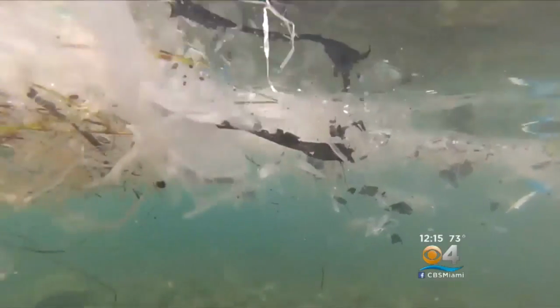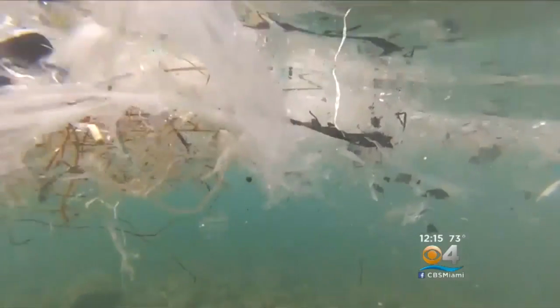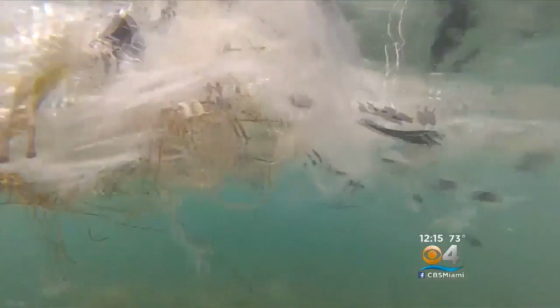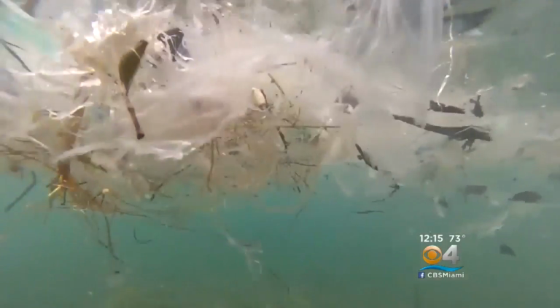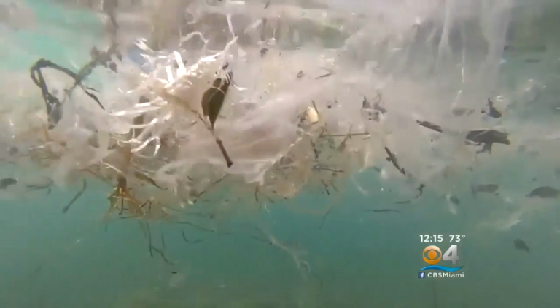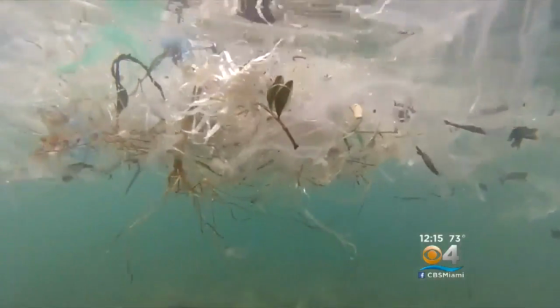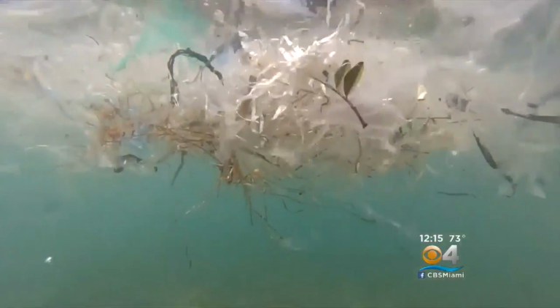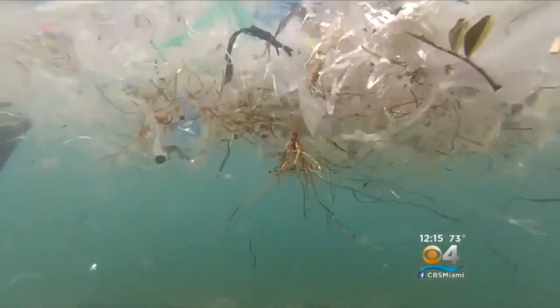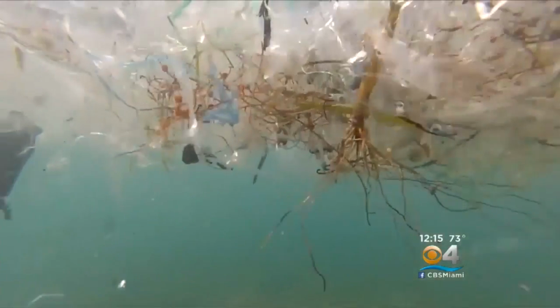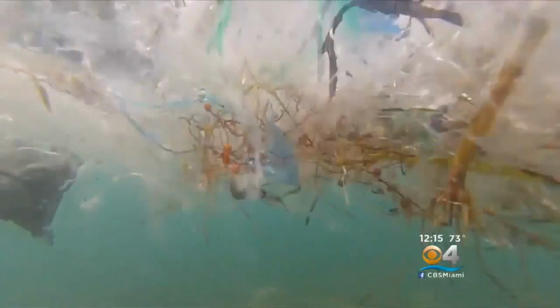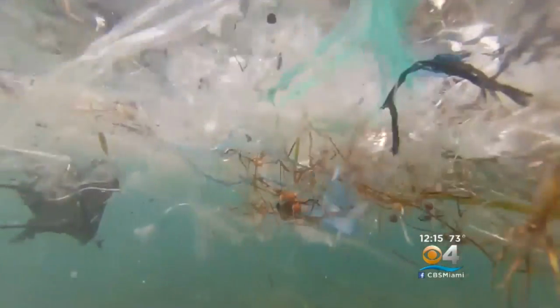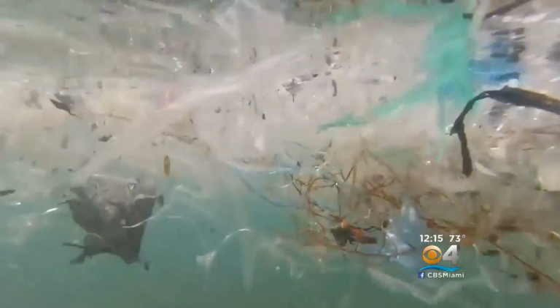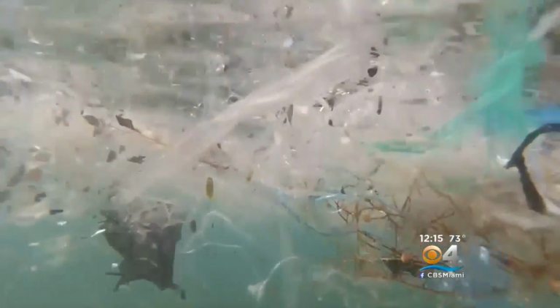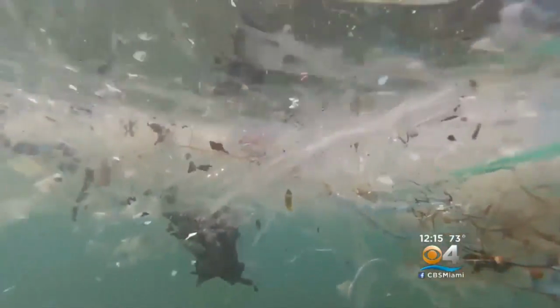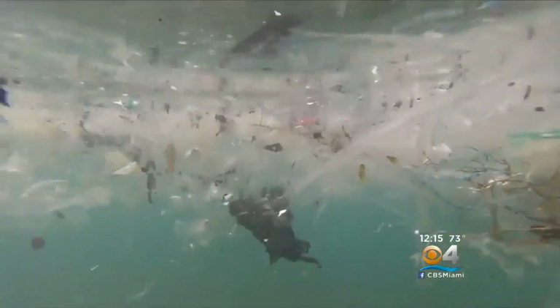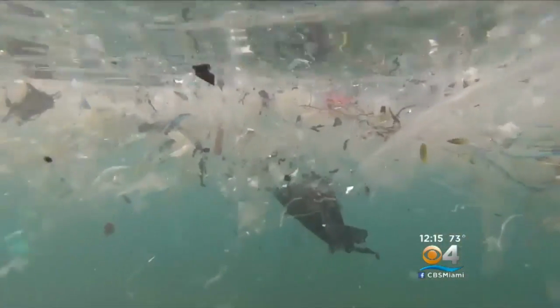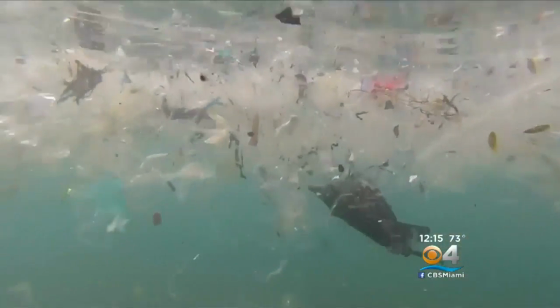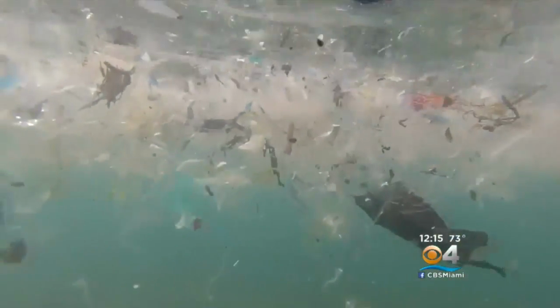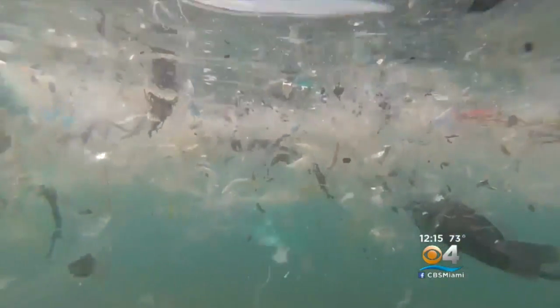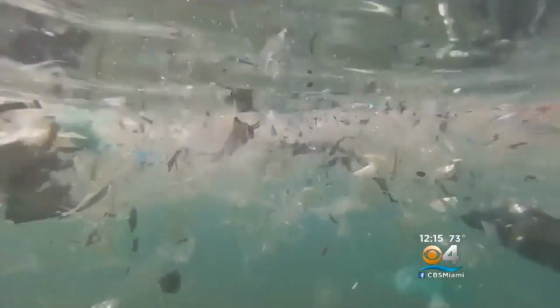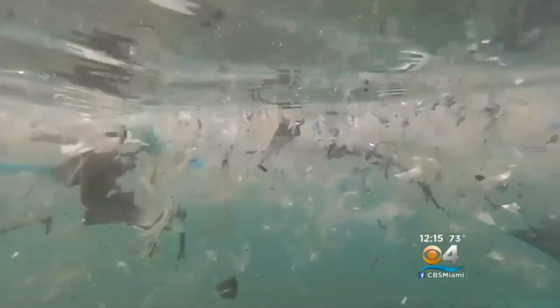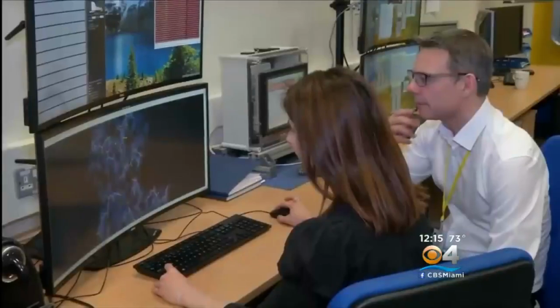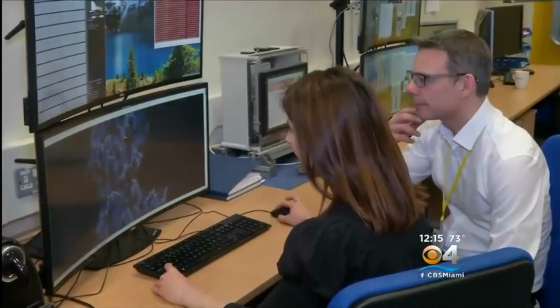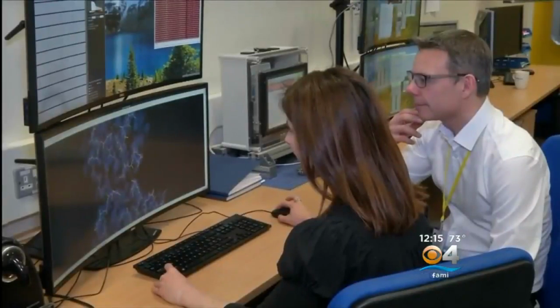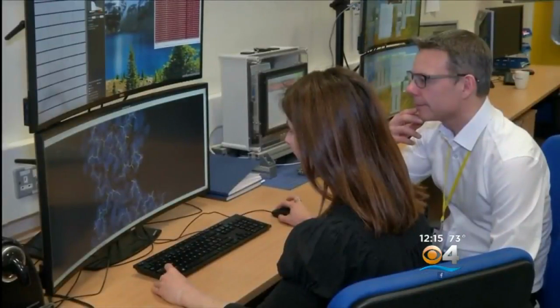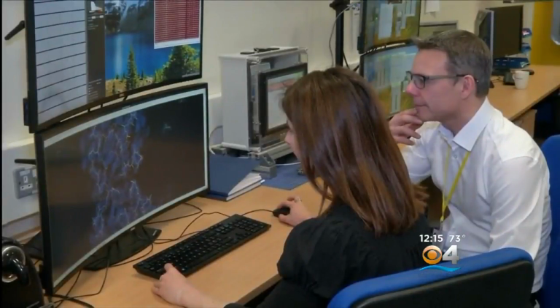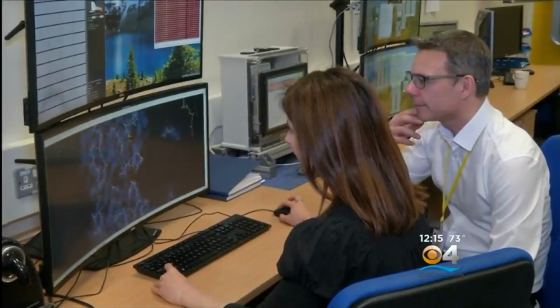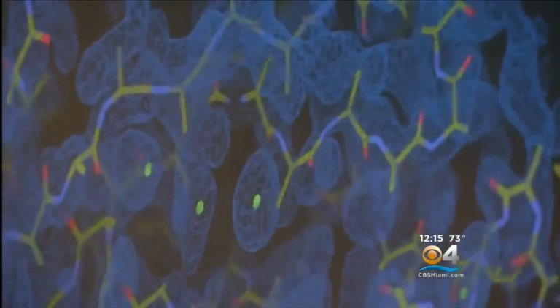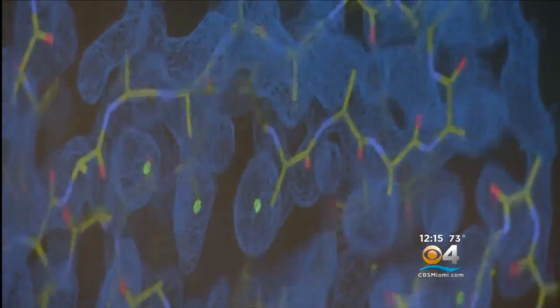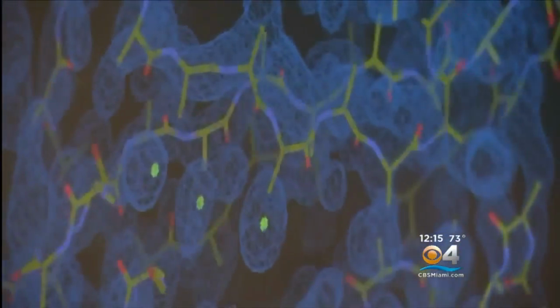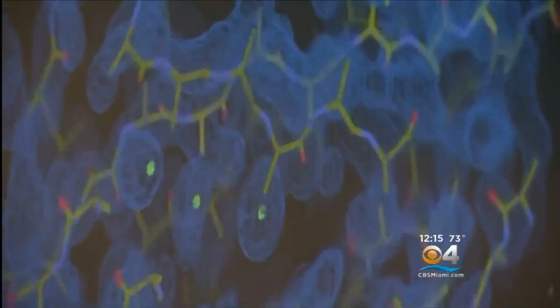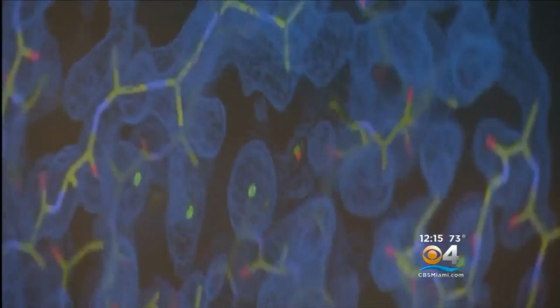It usually takes decades if not centuries for plastic bottles to break down. This process takes just a few days.